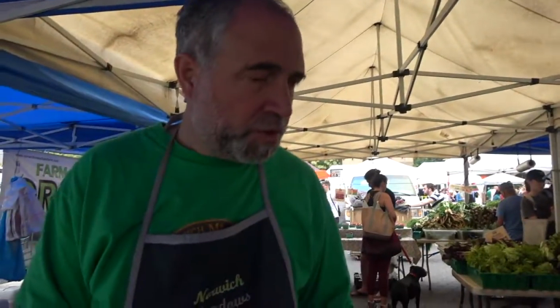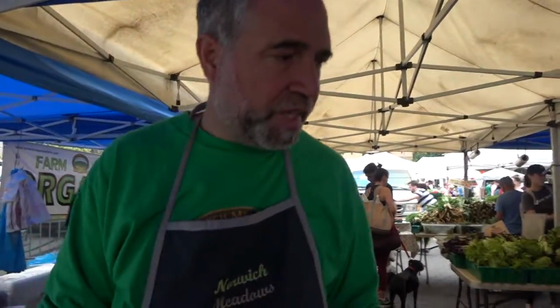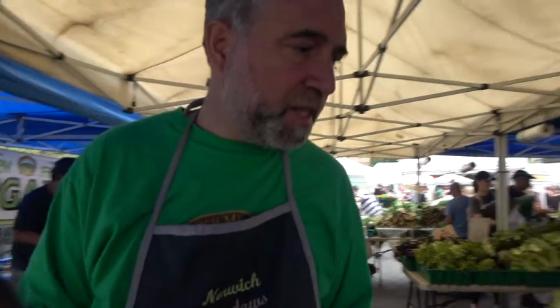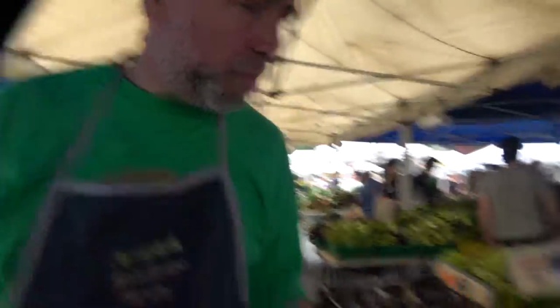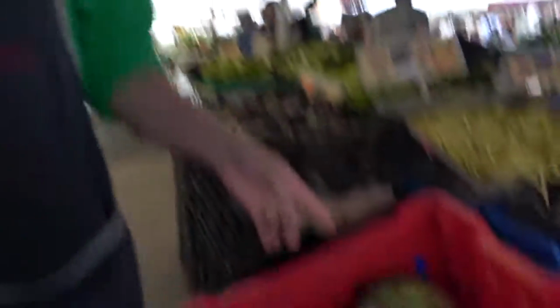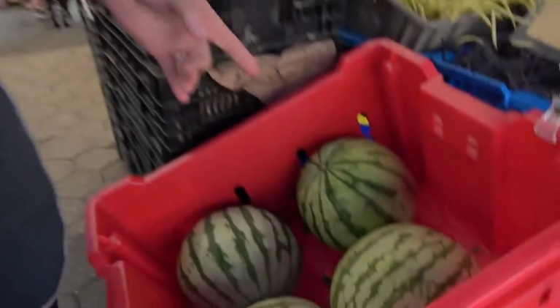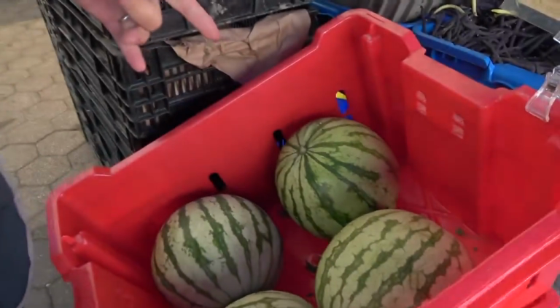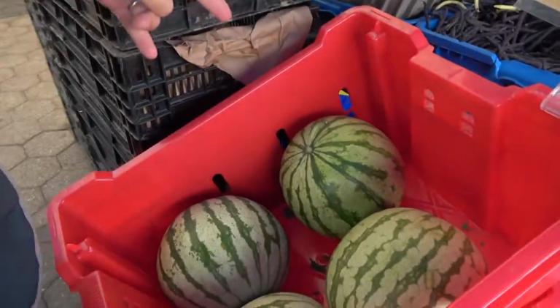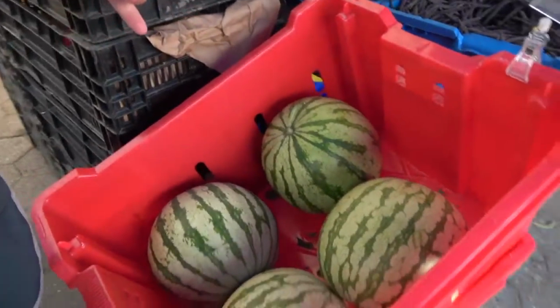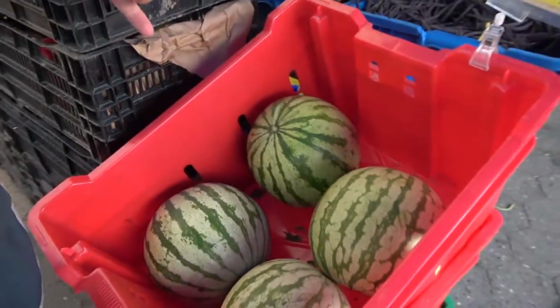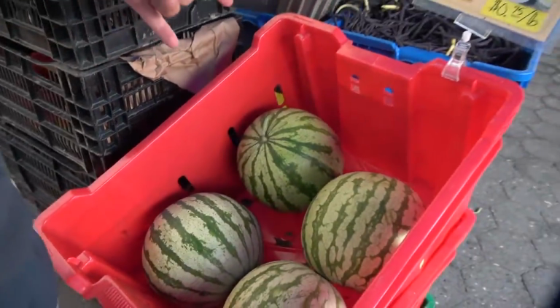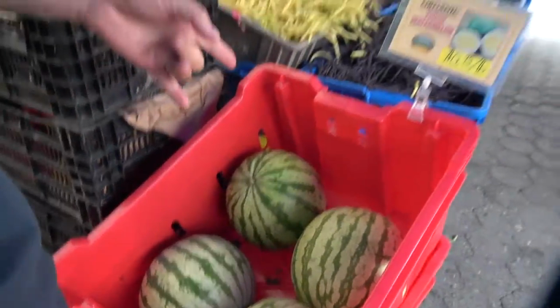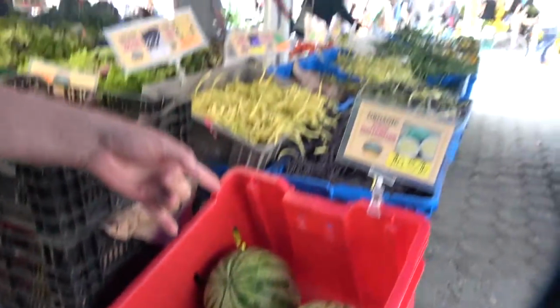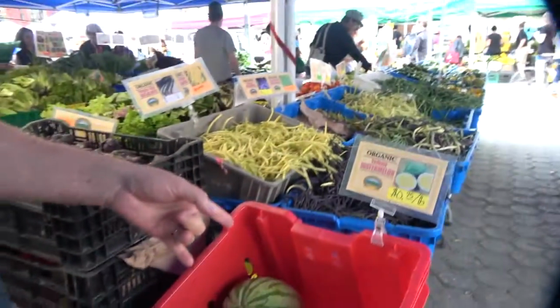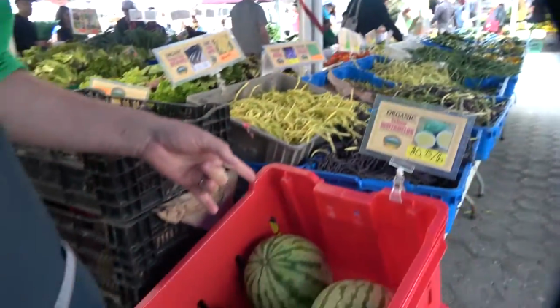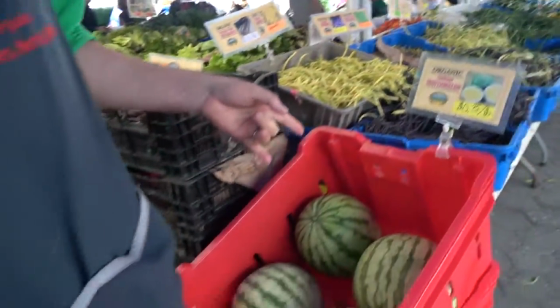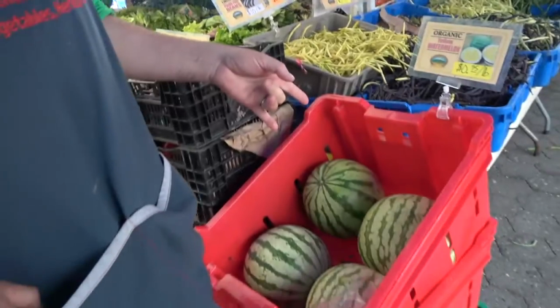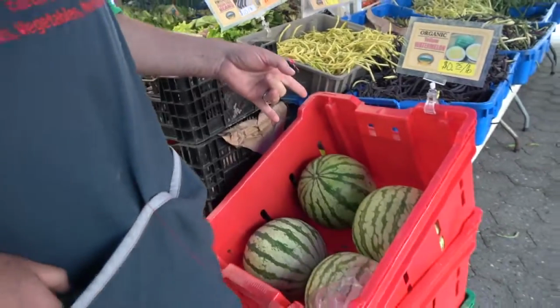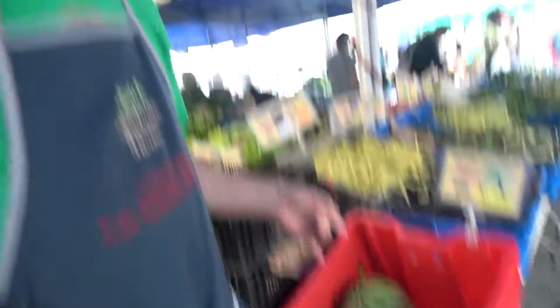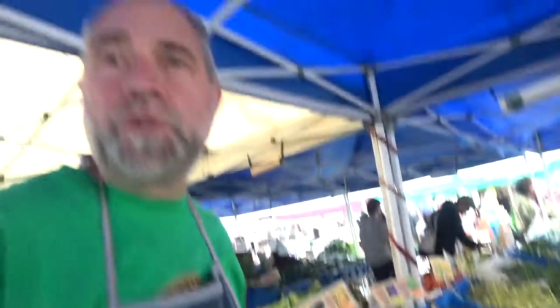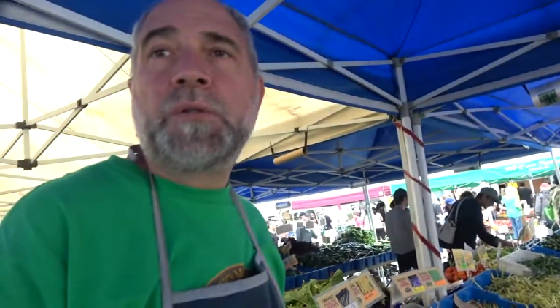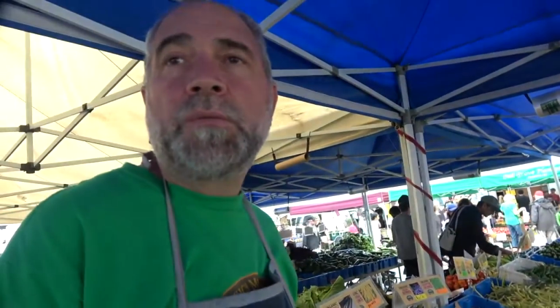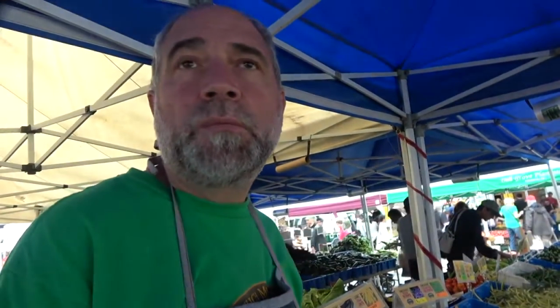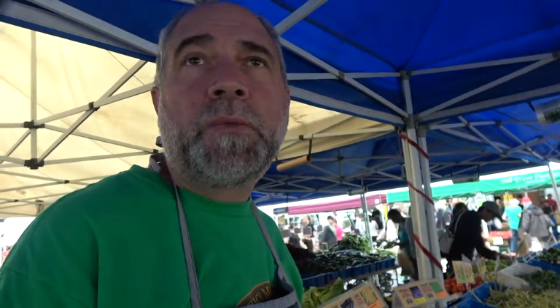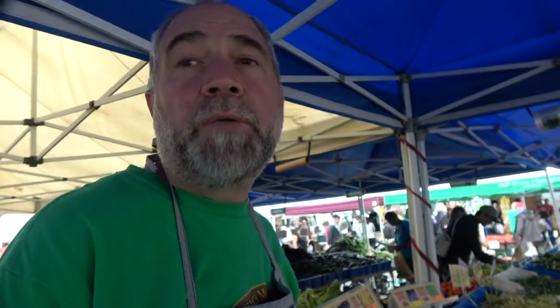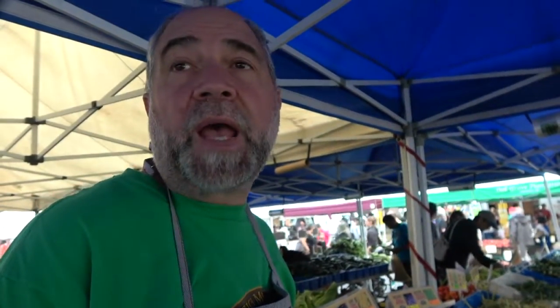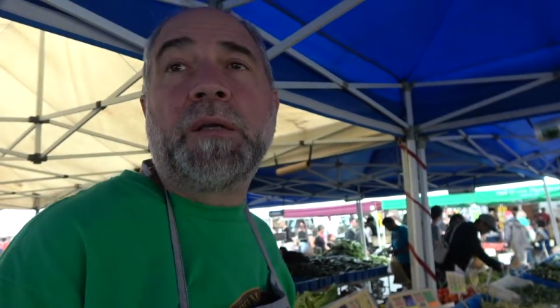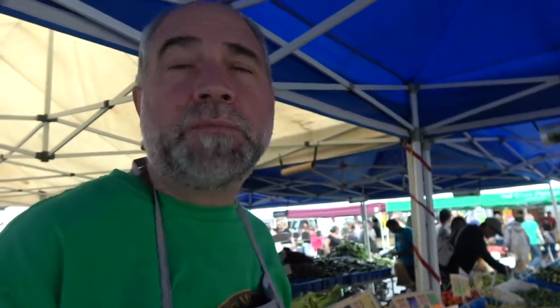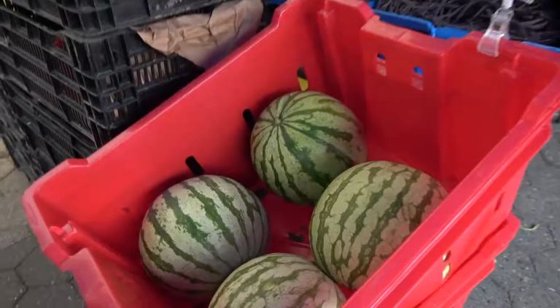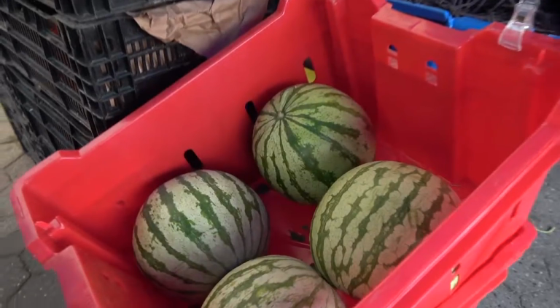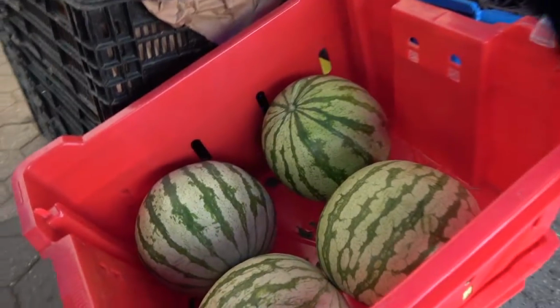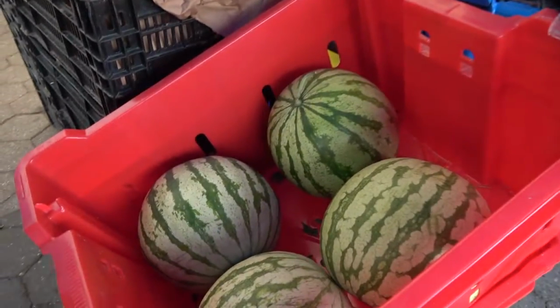Seedless watermelon — we have them in yellow, orange, and red. These are yellow.